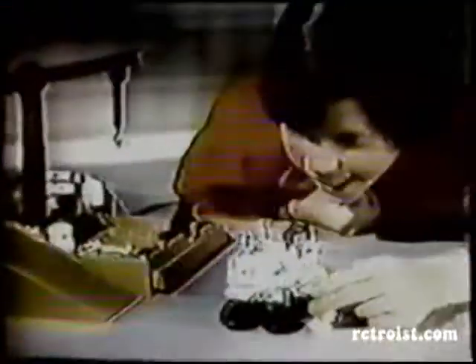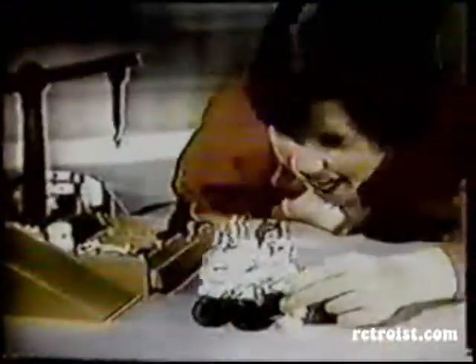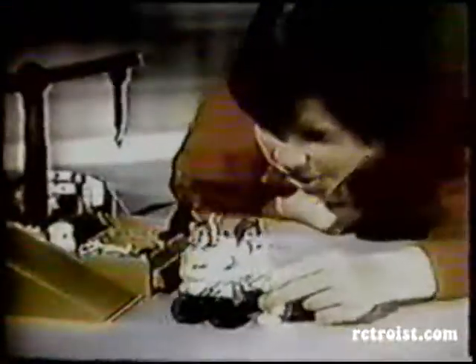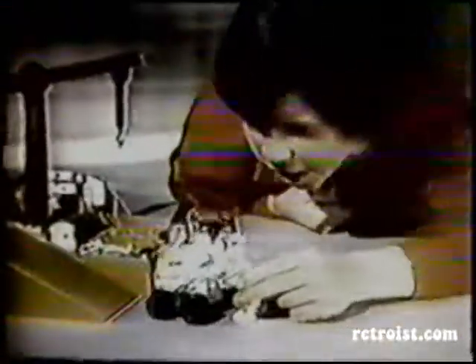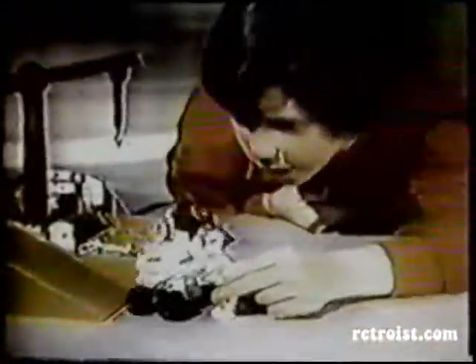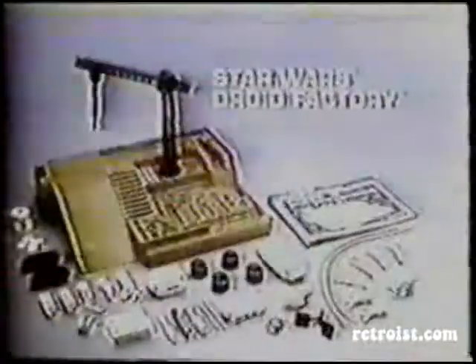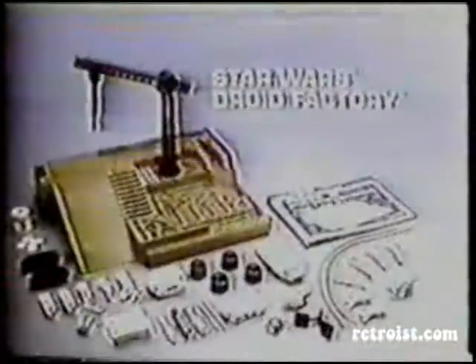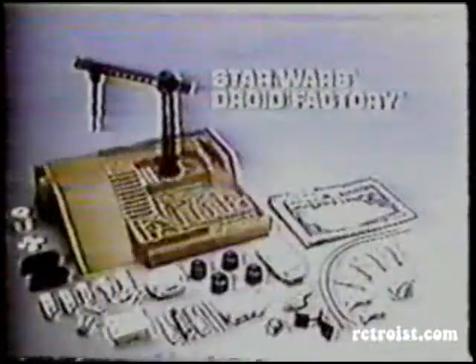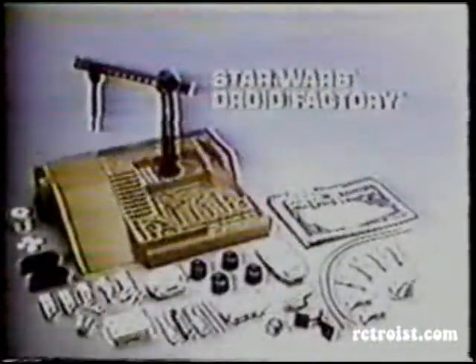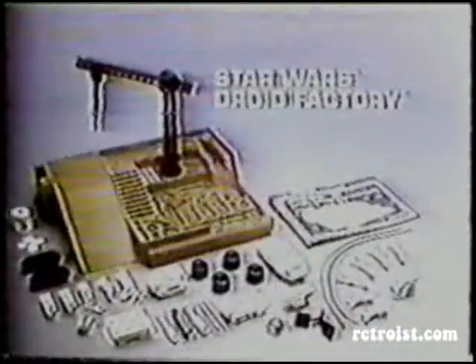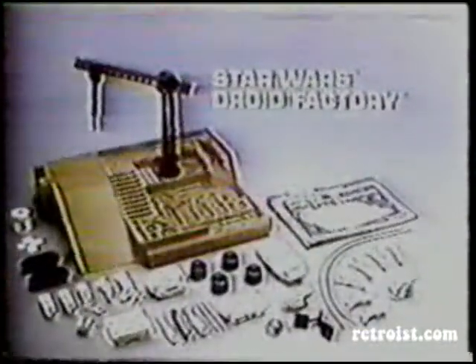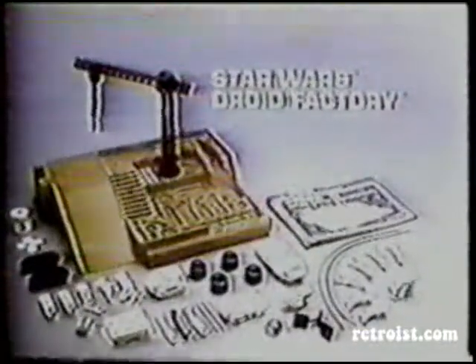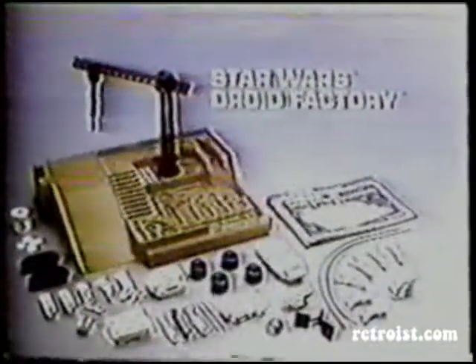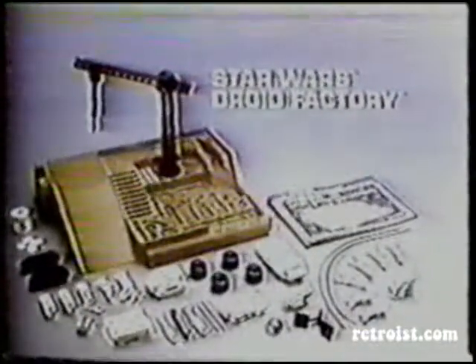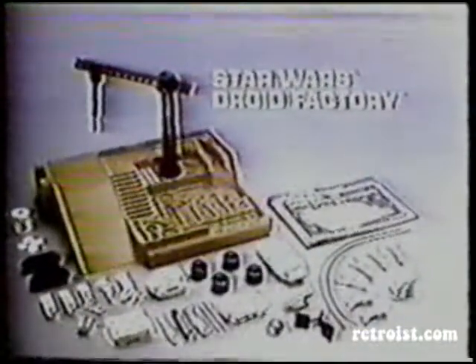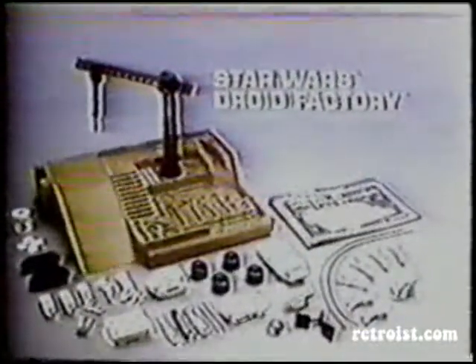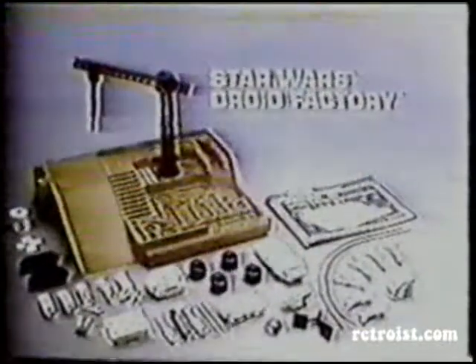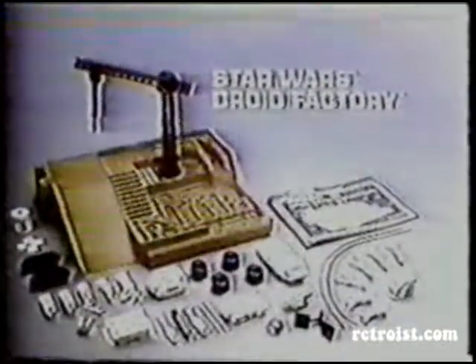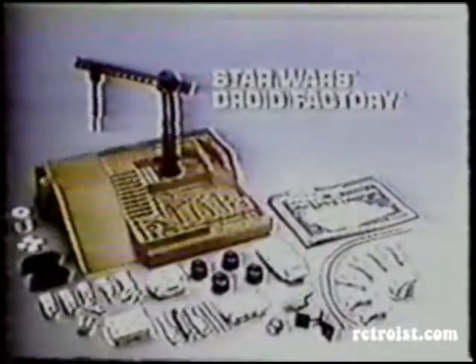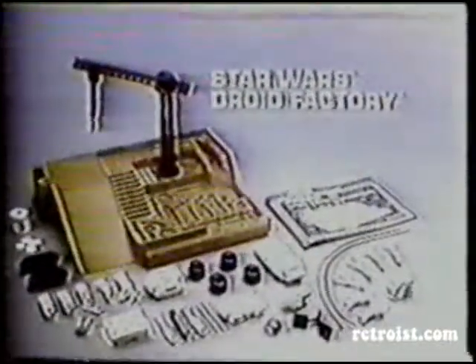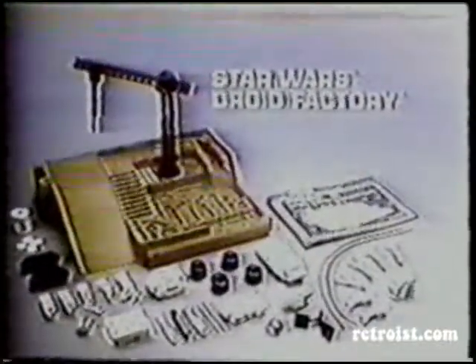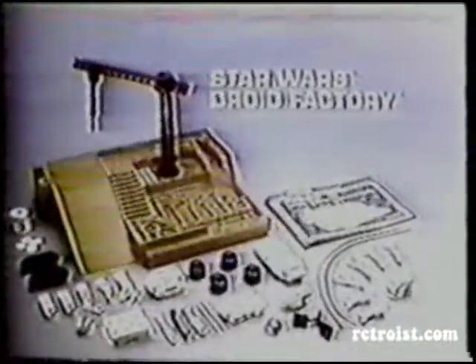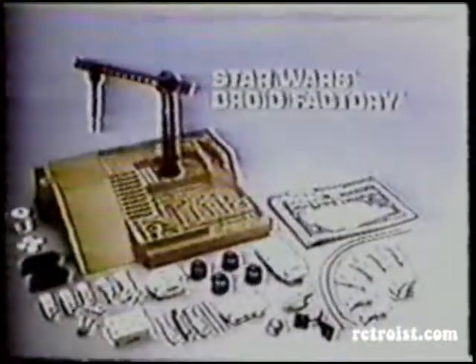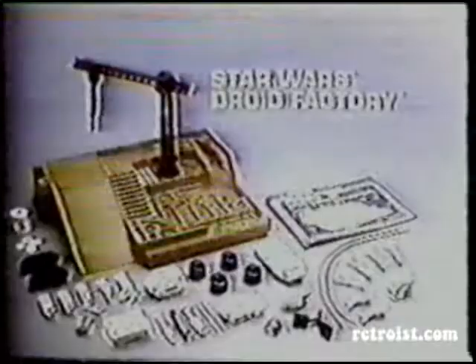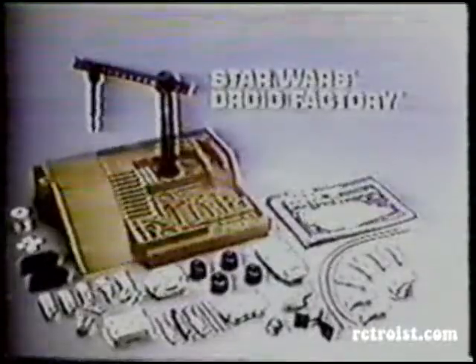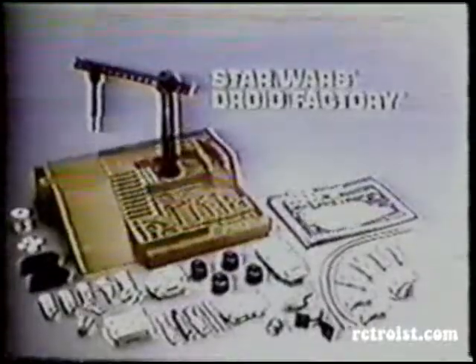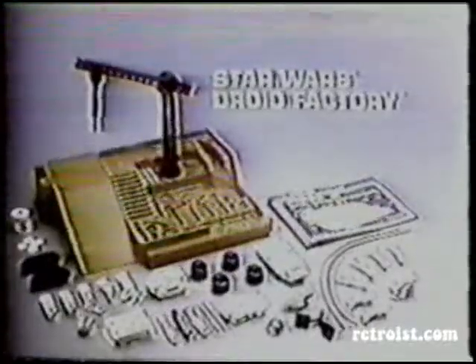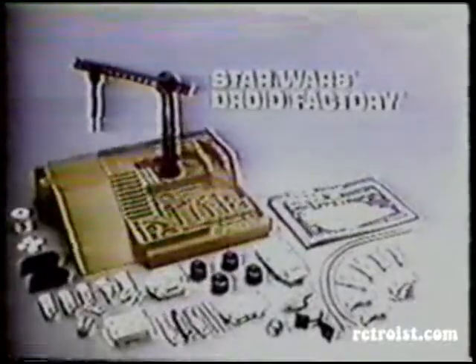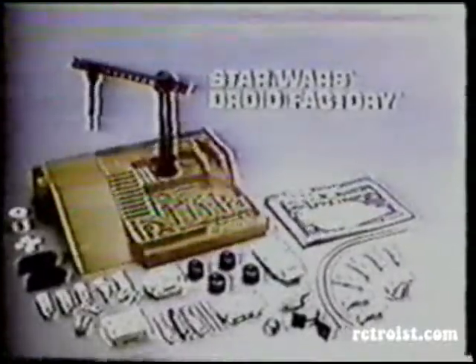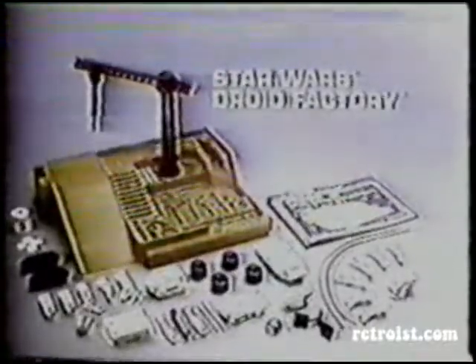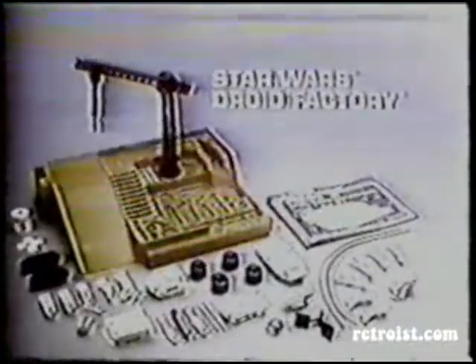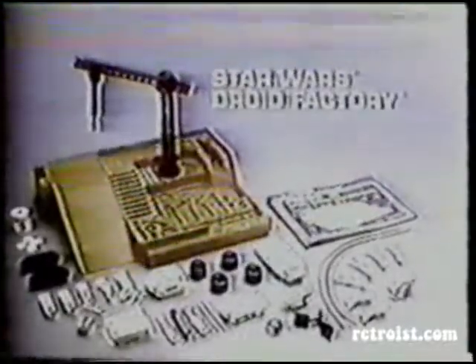Gotcha. The Star Wars Droid Factory. Jawa action figures sold separately. New from Kenner.